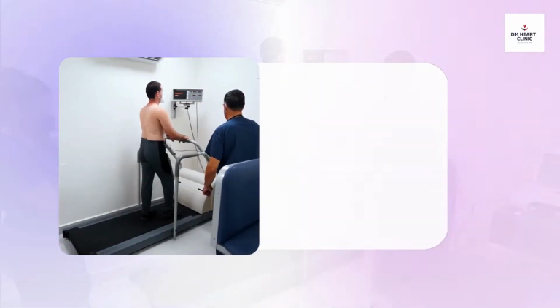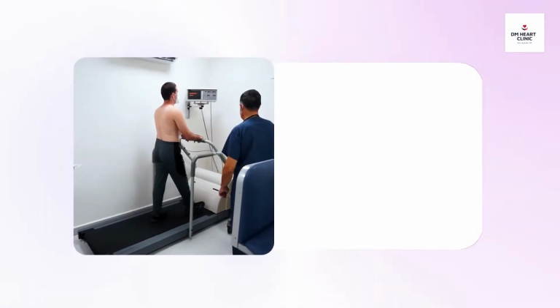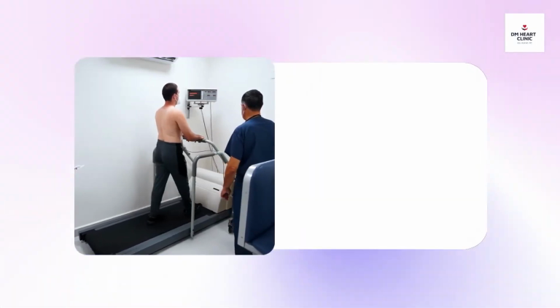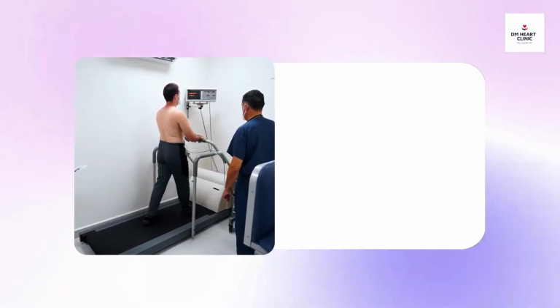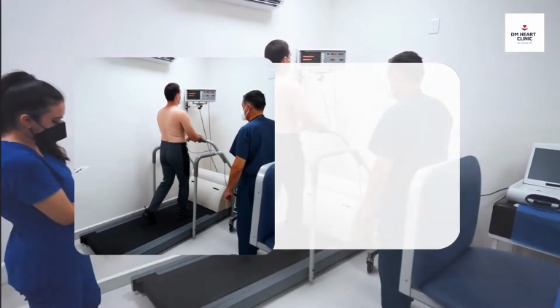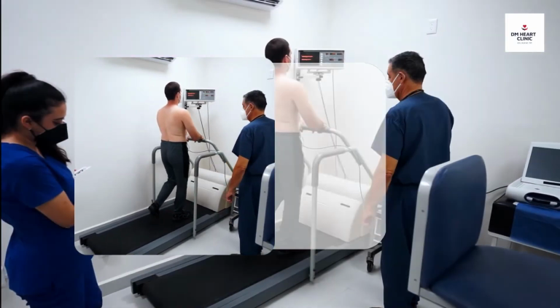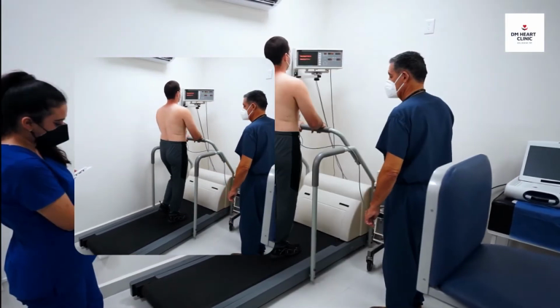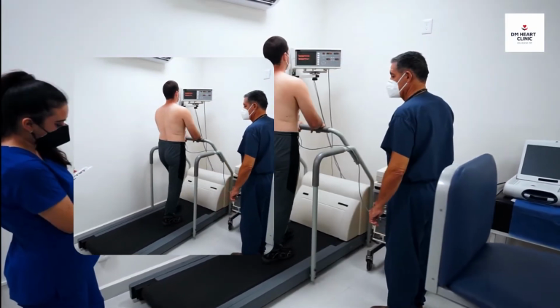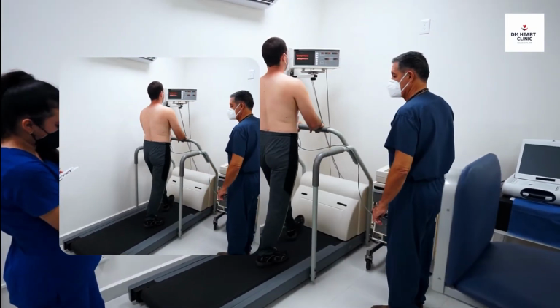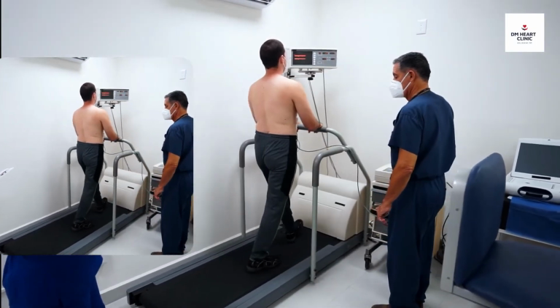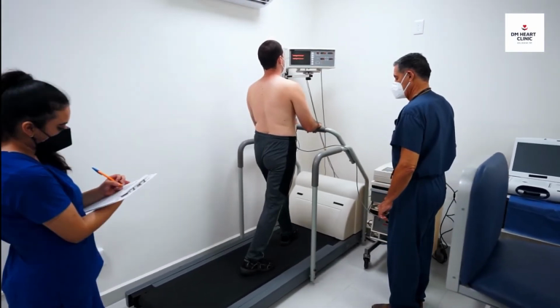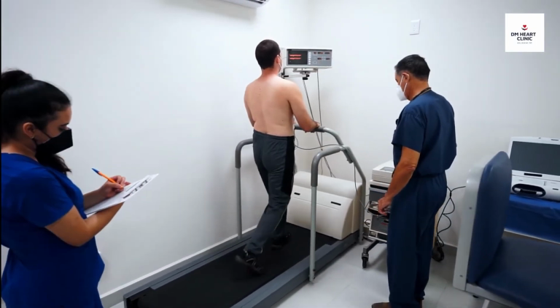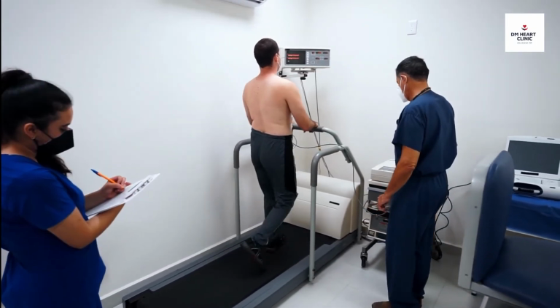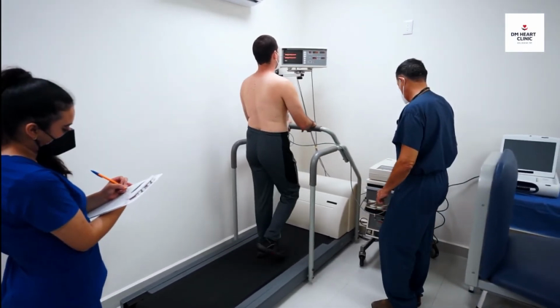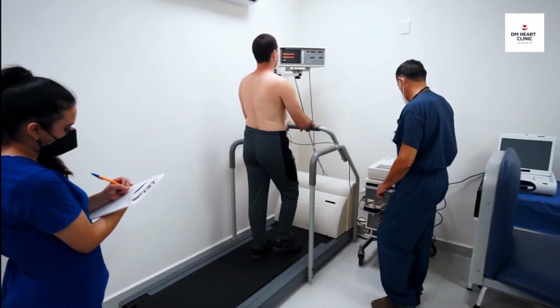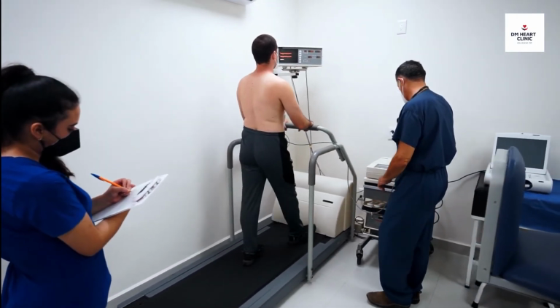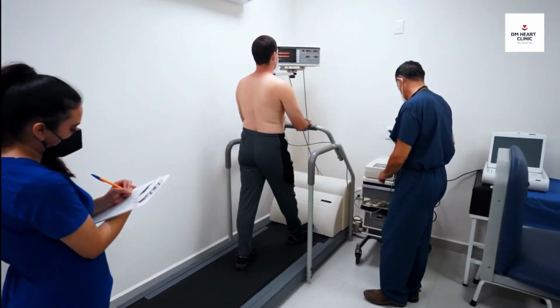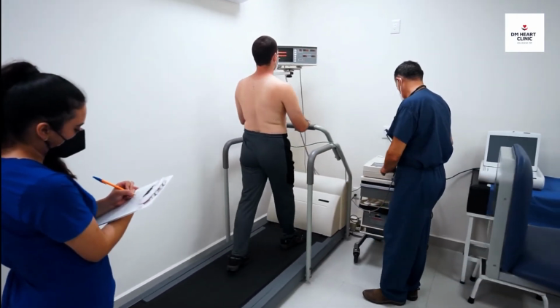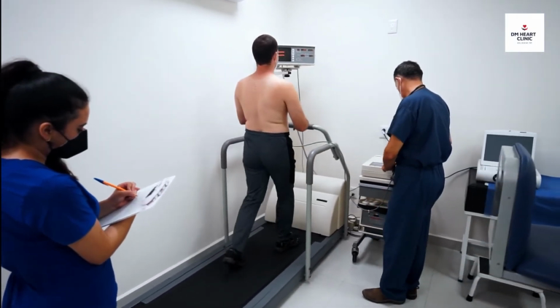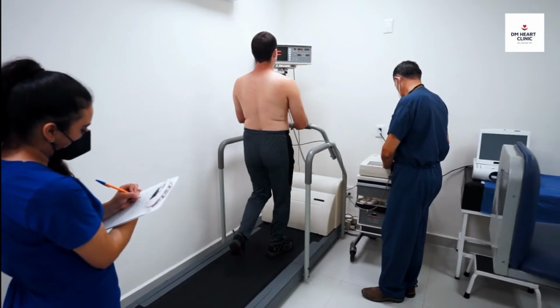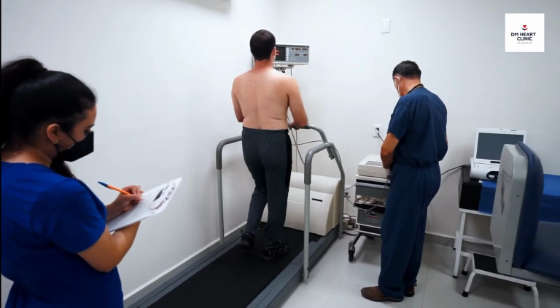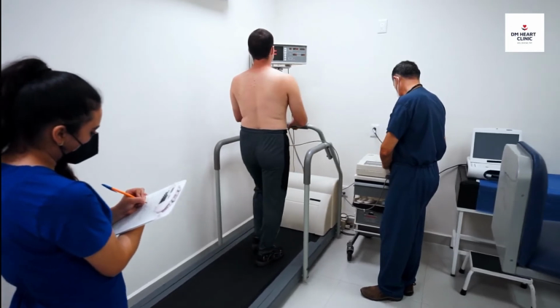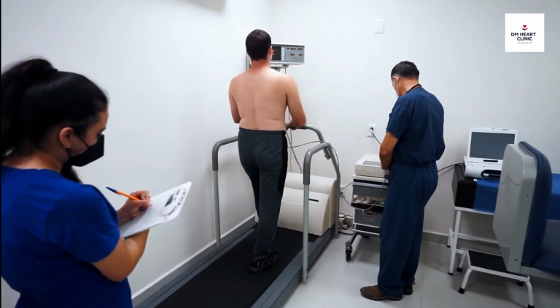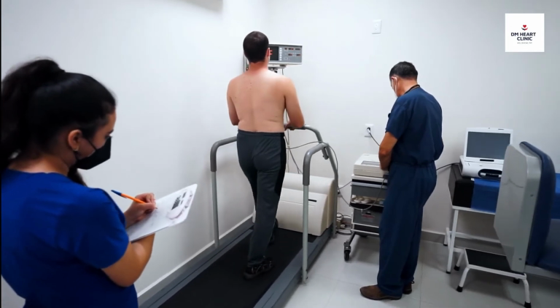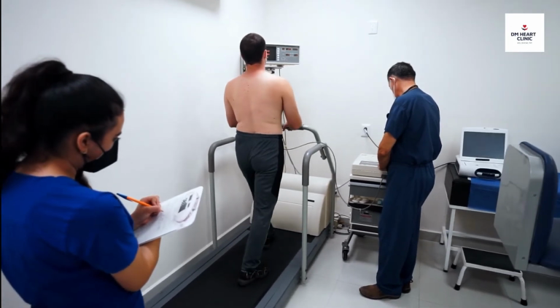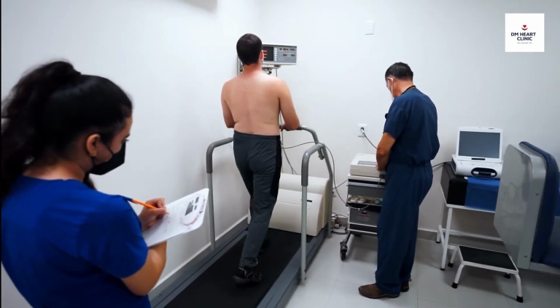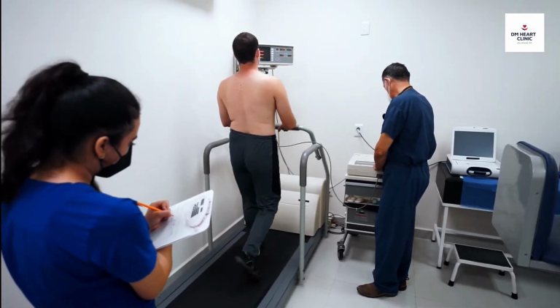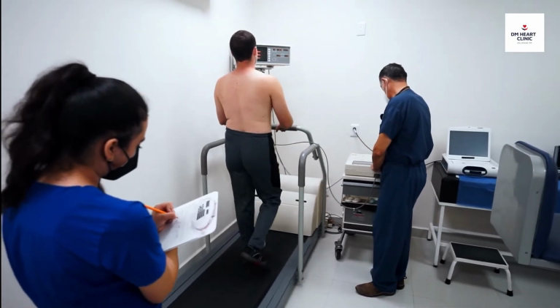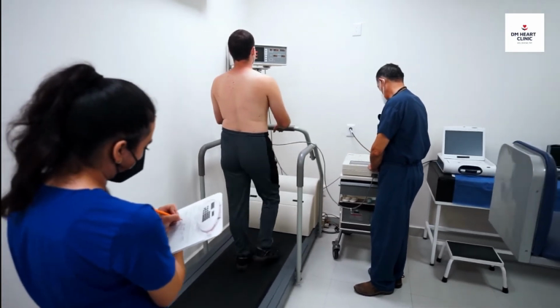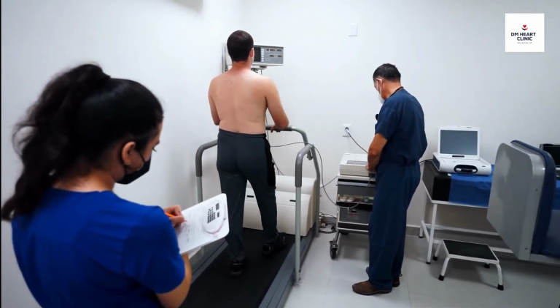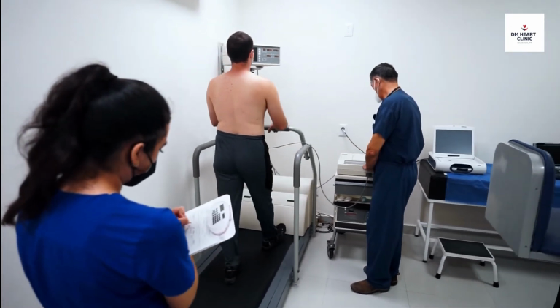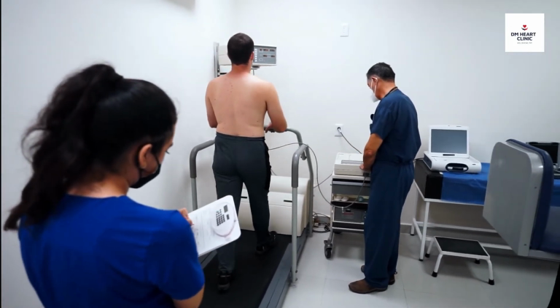You can utilize the railing on the treadmill for balance, but don't hang on tightly, as this may affect the TMT test results.